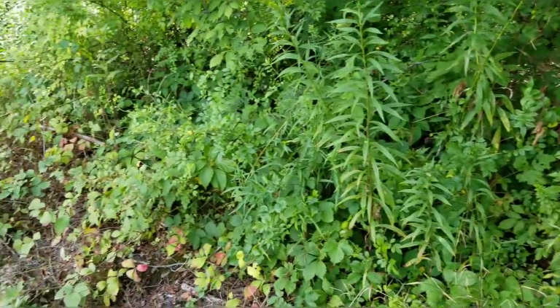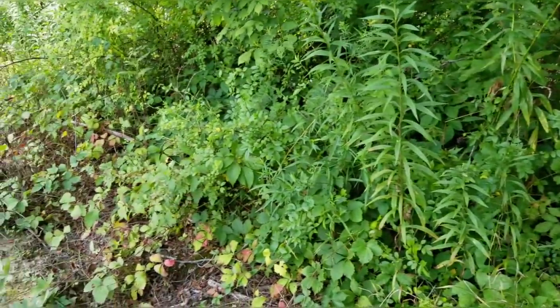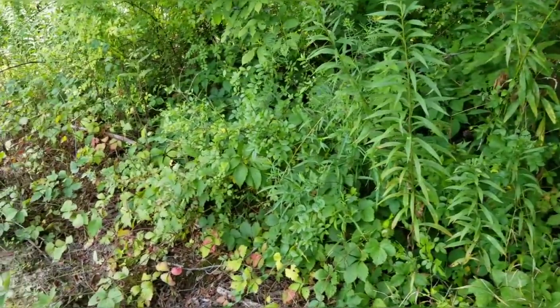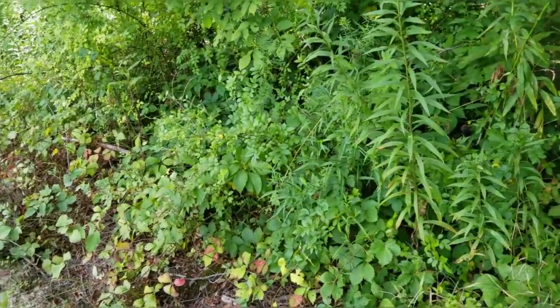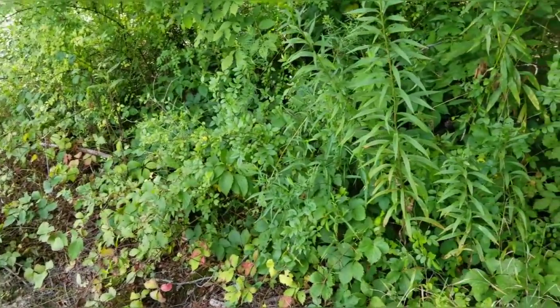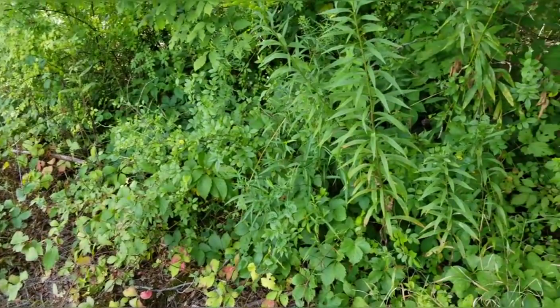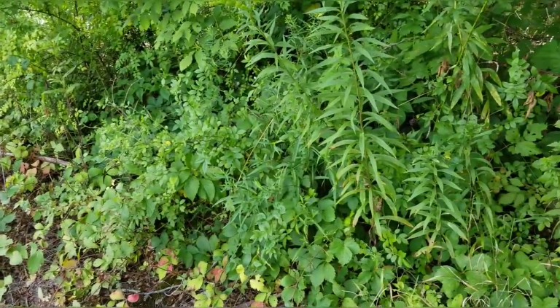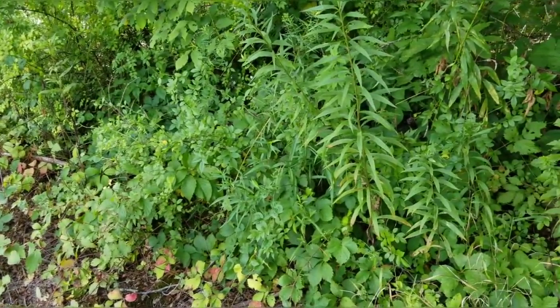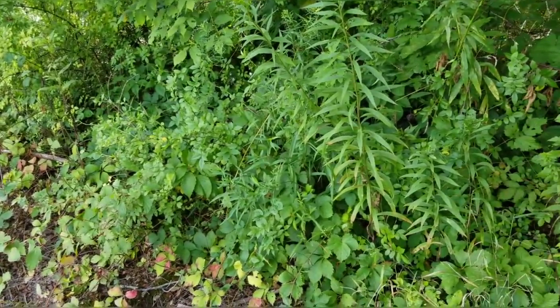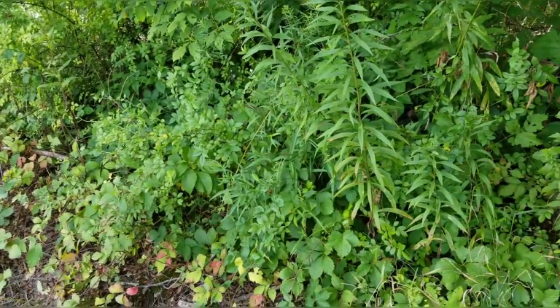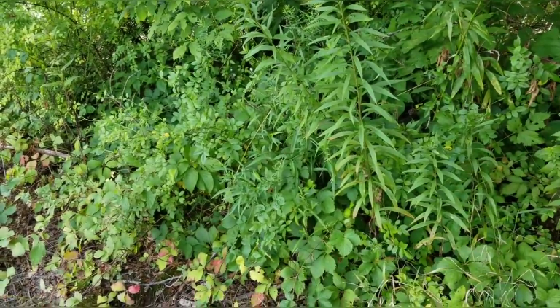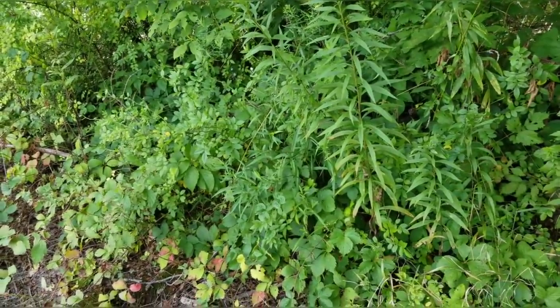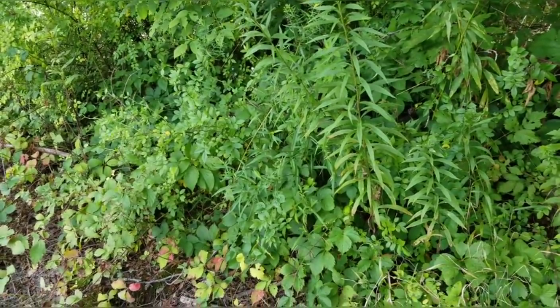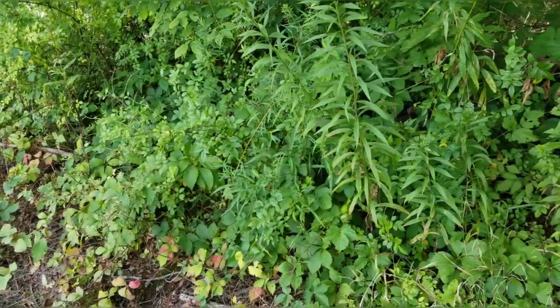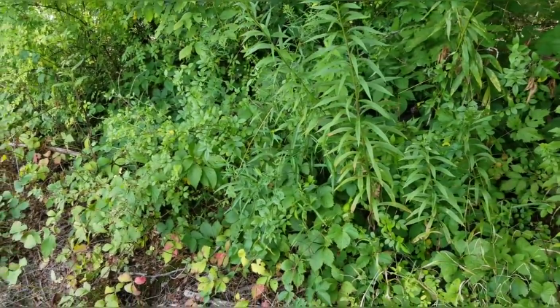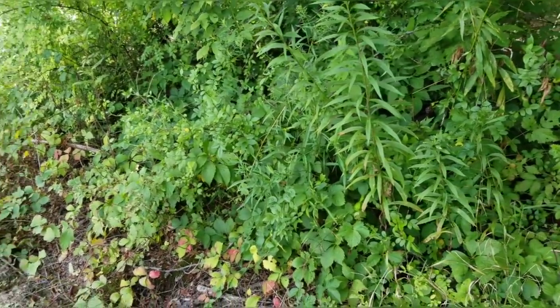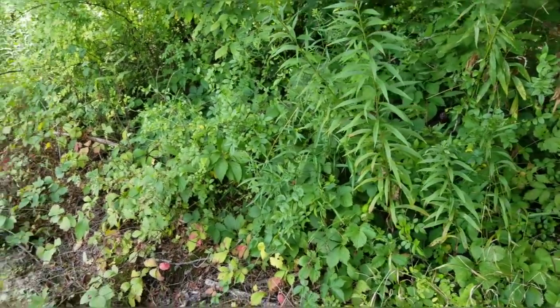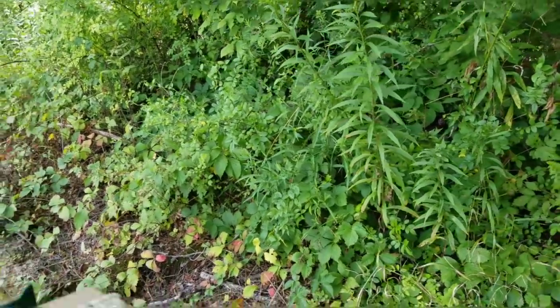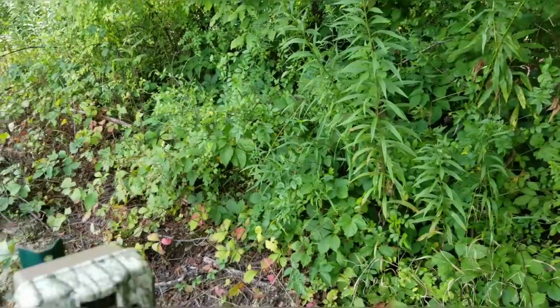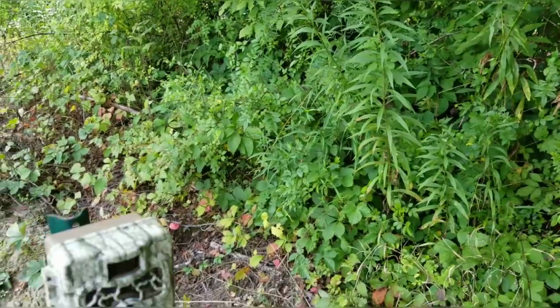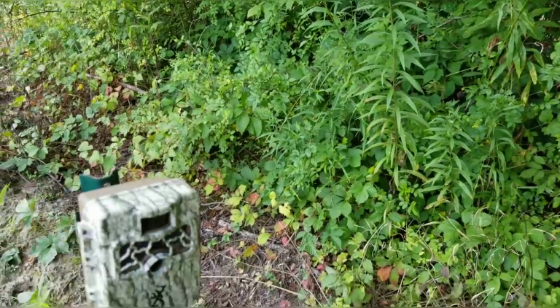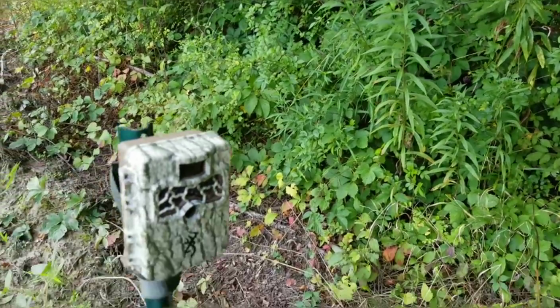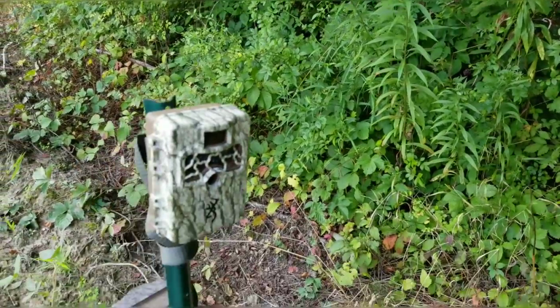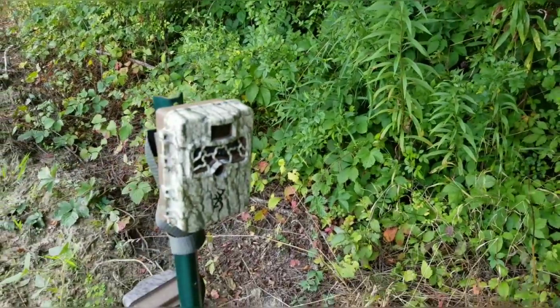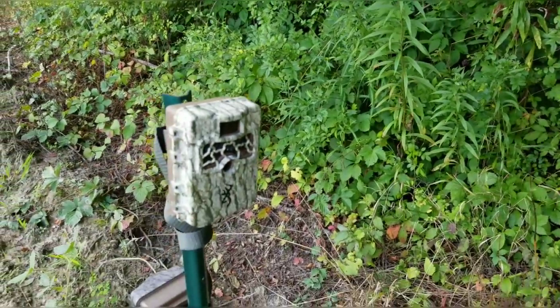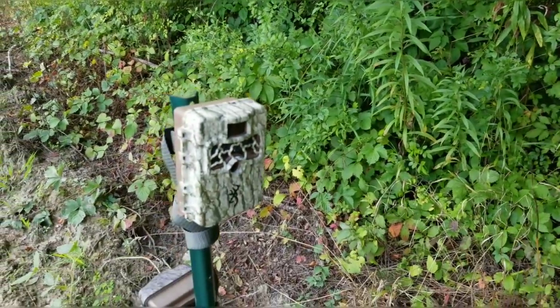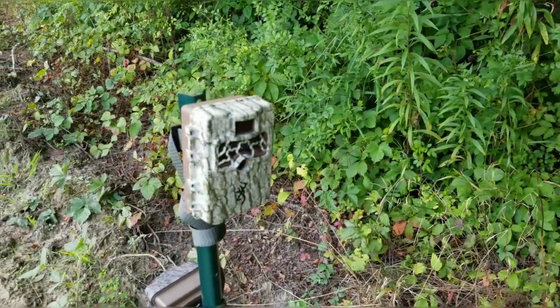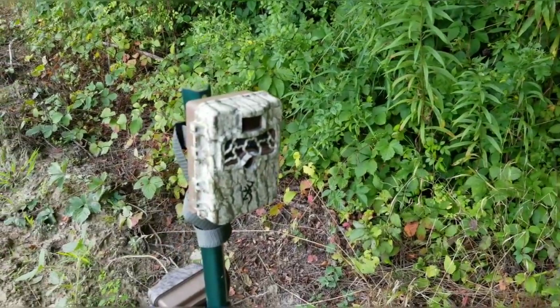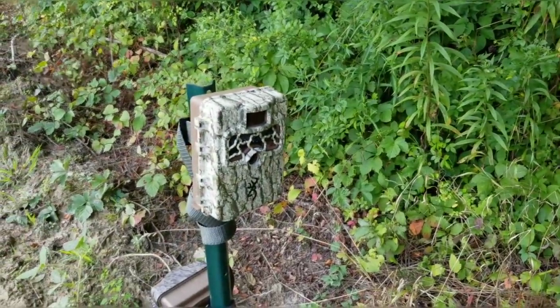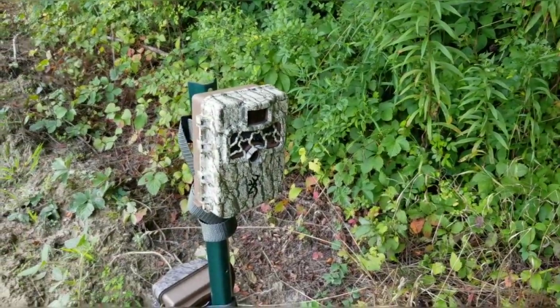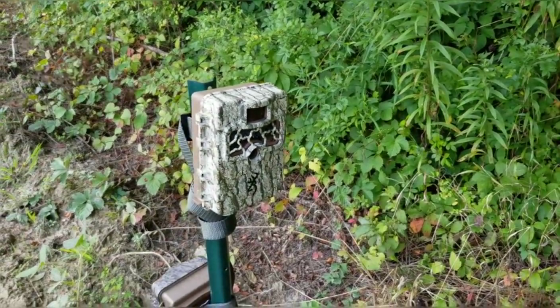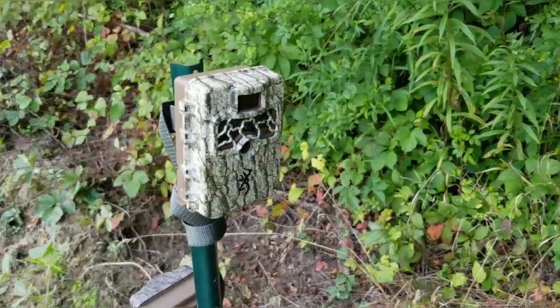You're probably saying: man, you saw a bear and you're back out there? Yeah — let's just say I'm well taken care of right now.